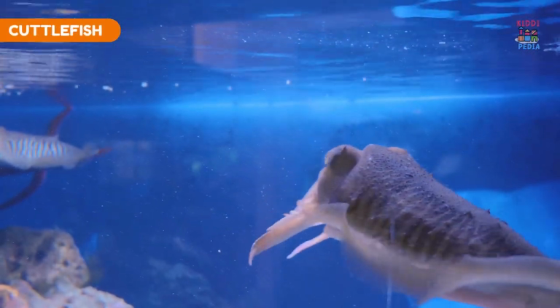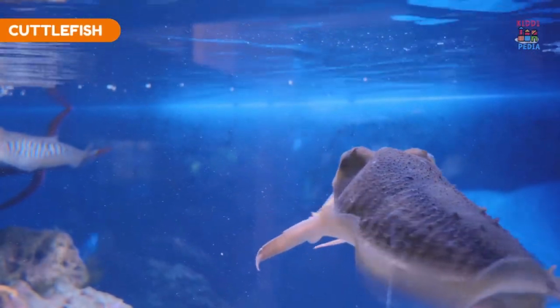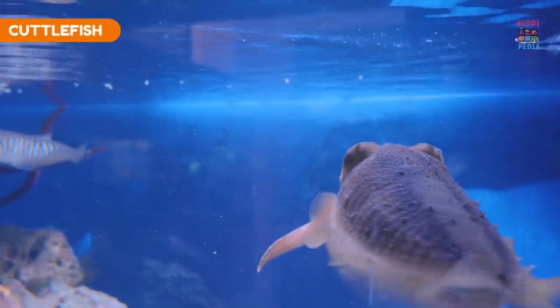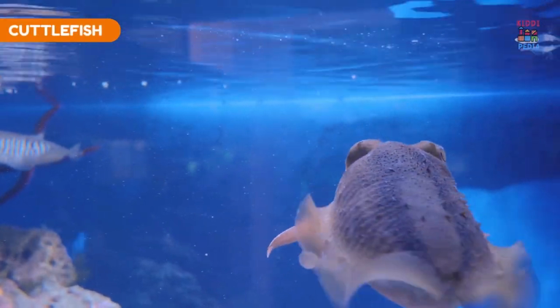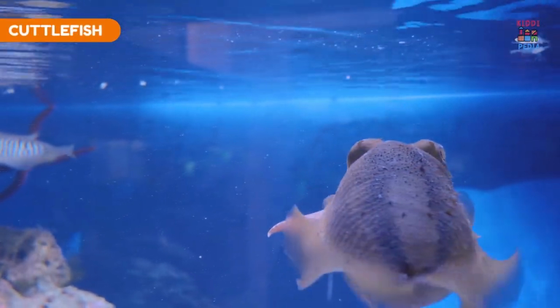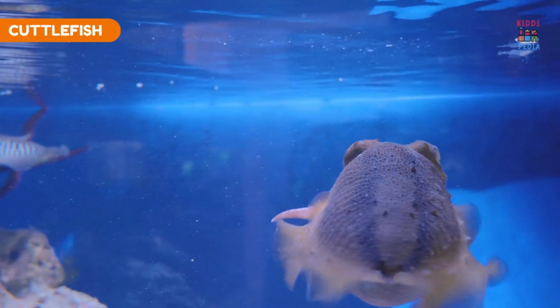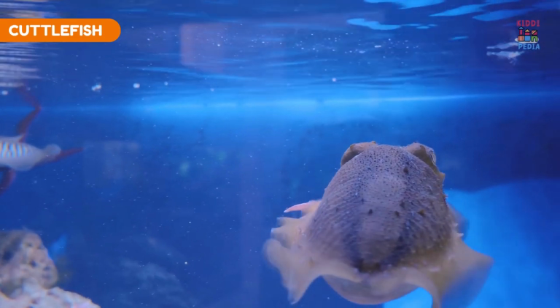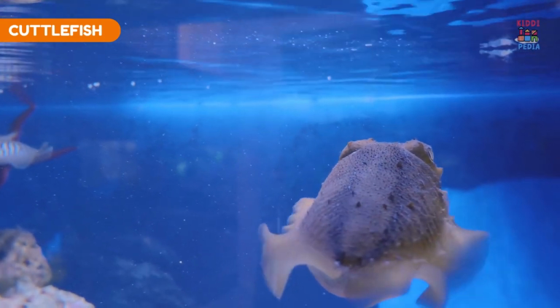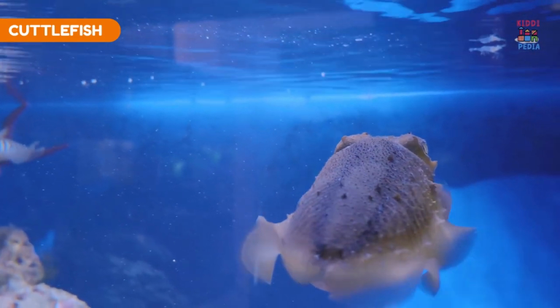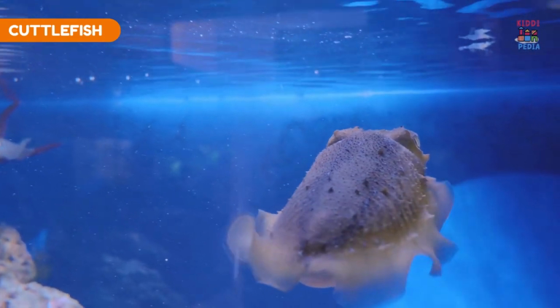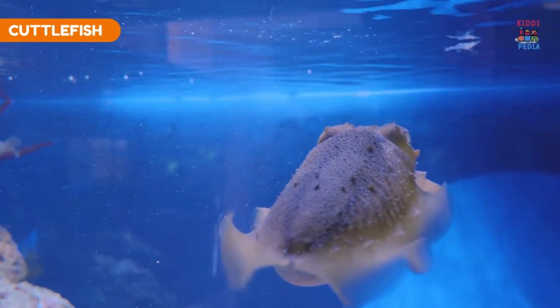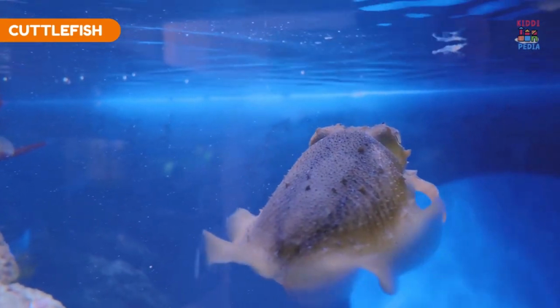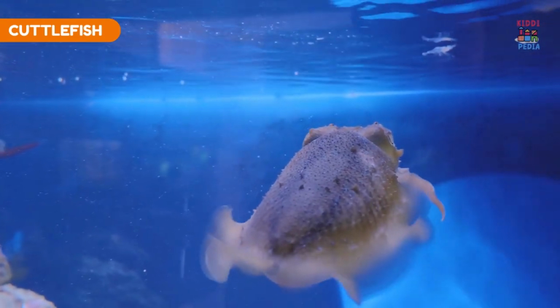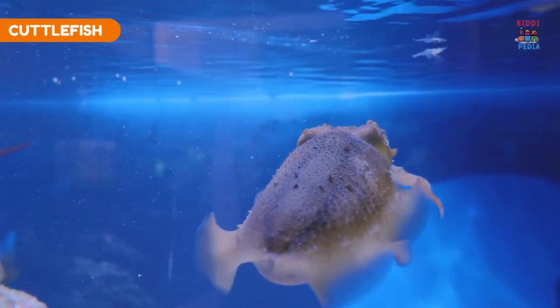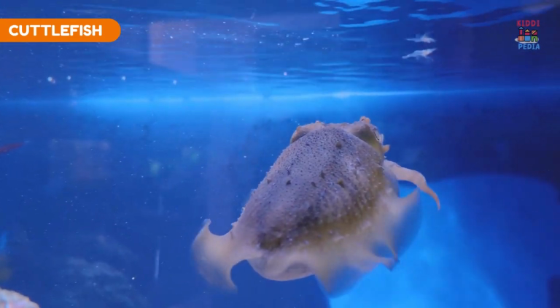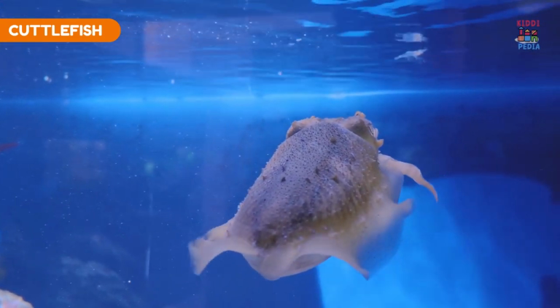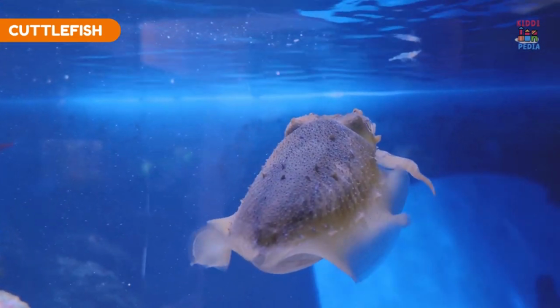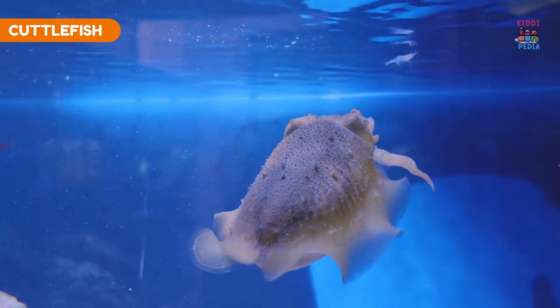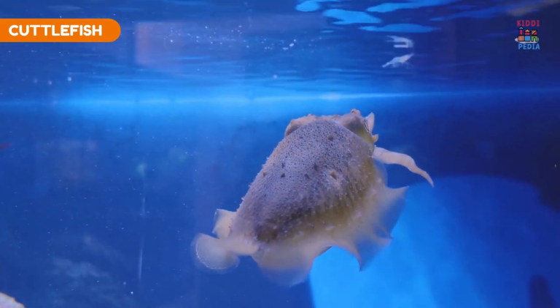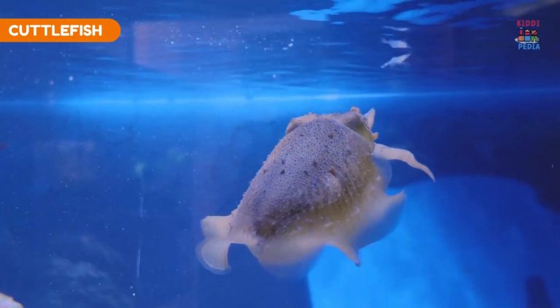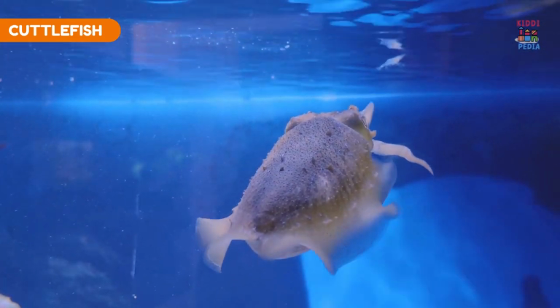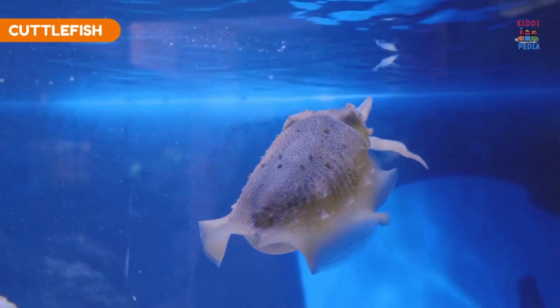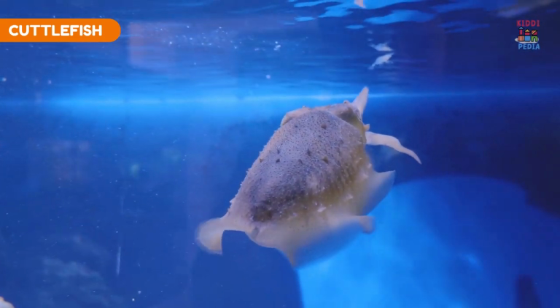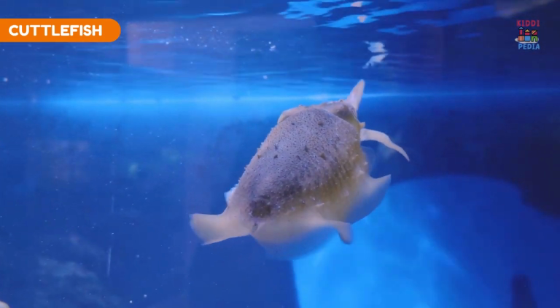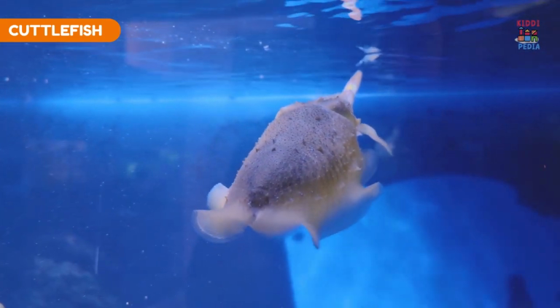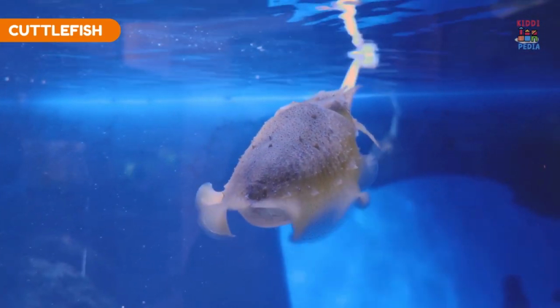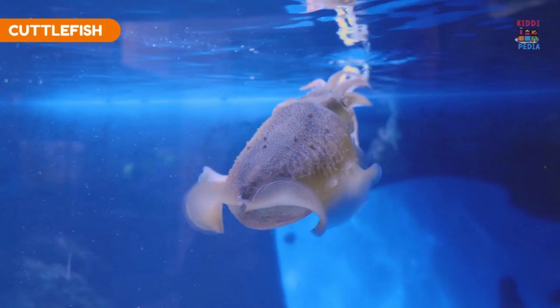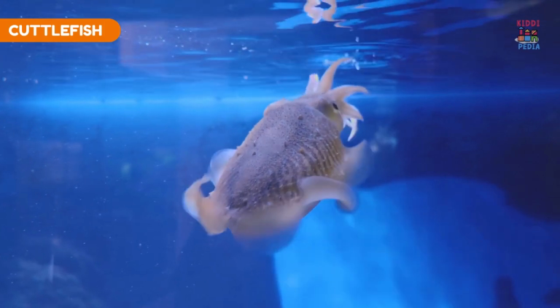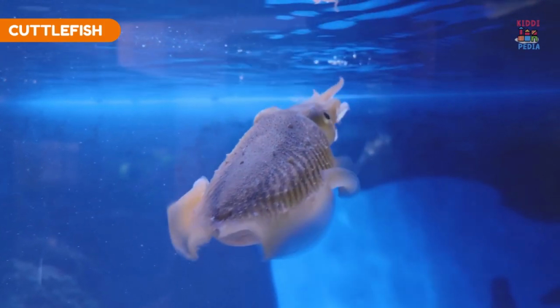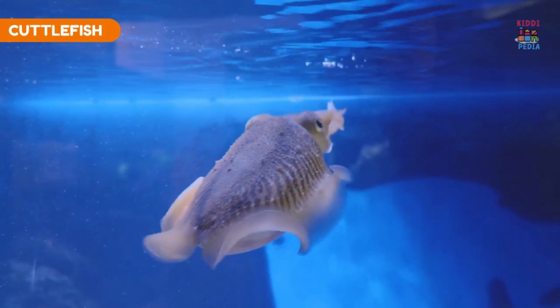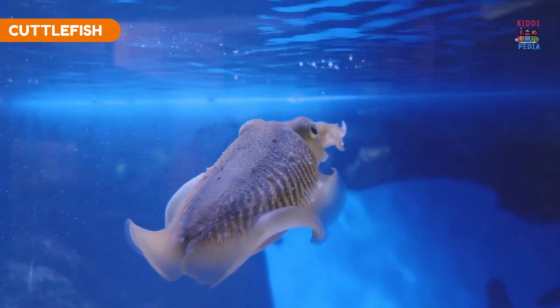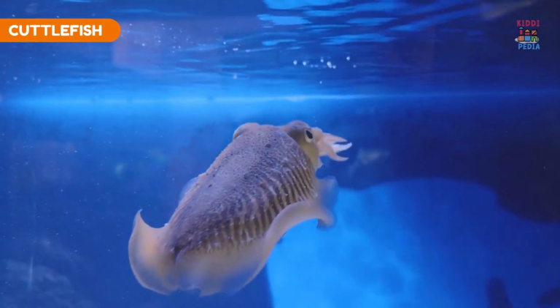Cuttlefish. Cuttlefish can change both the color and pattern of their skin to communicate, hide, or catch prey.